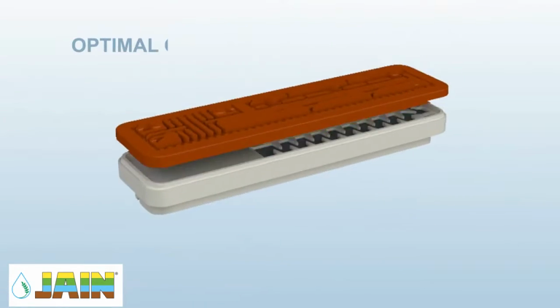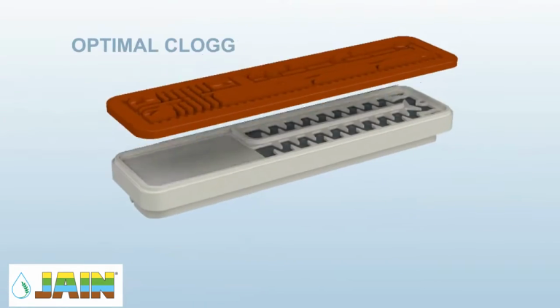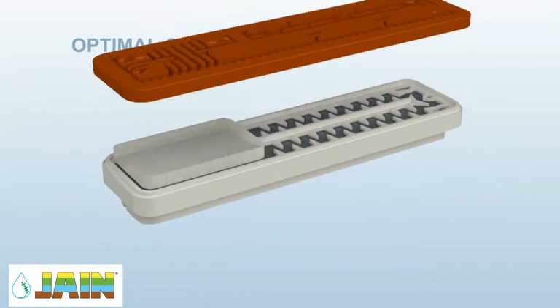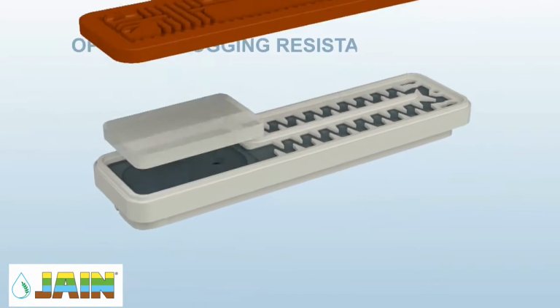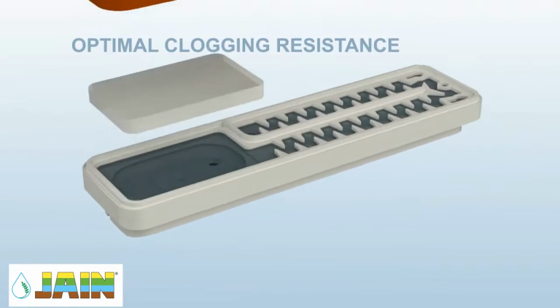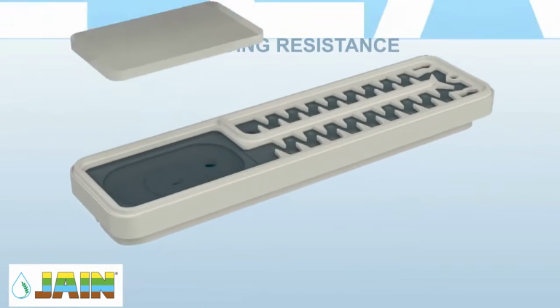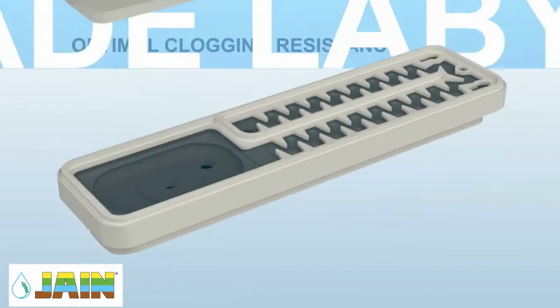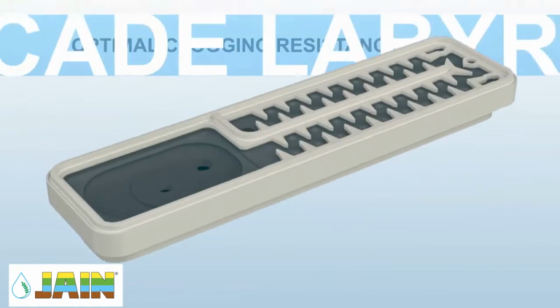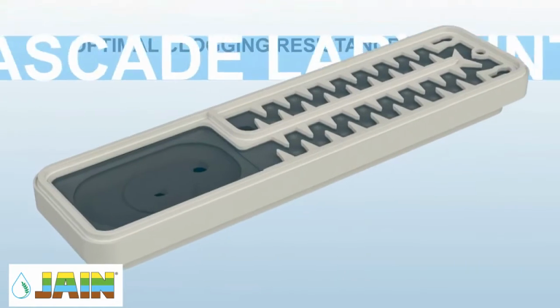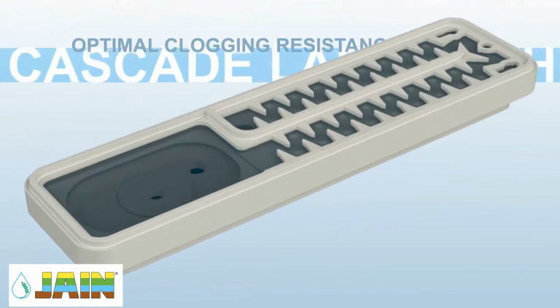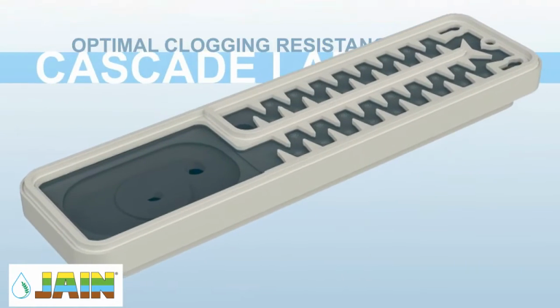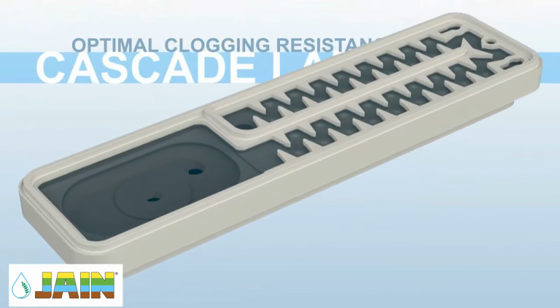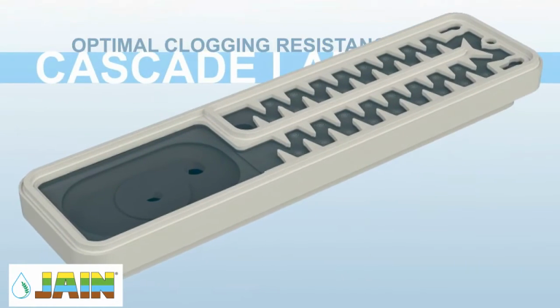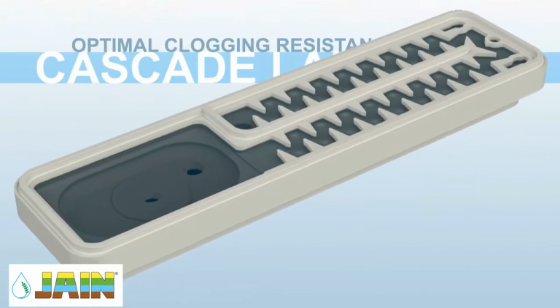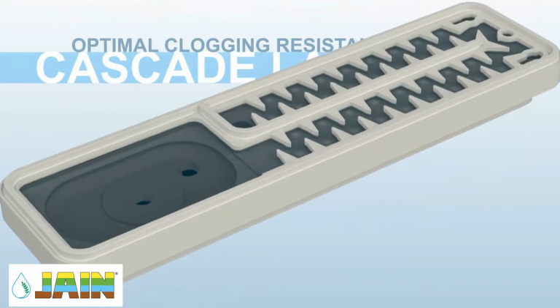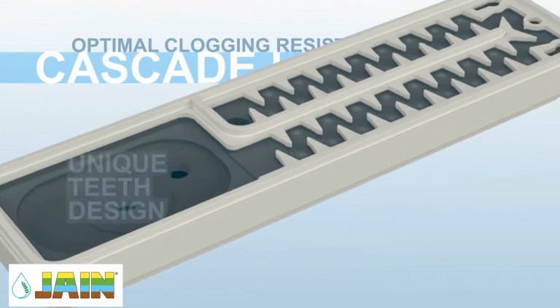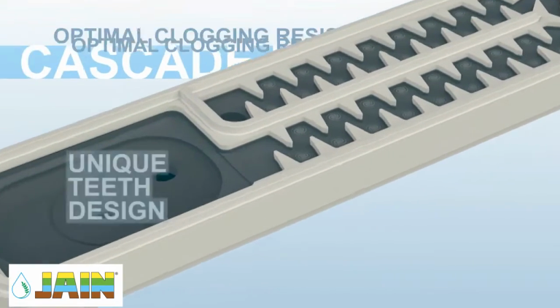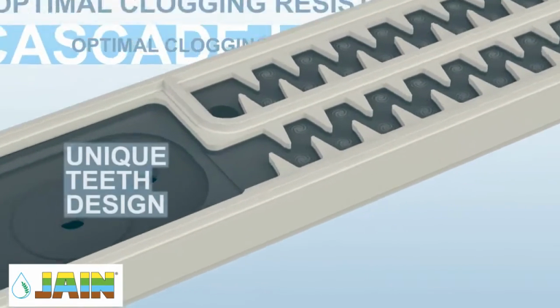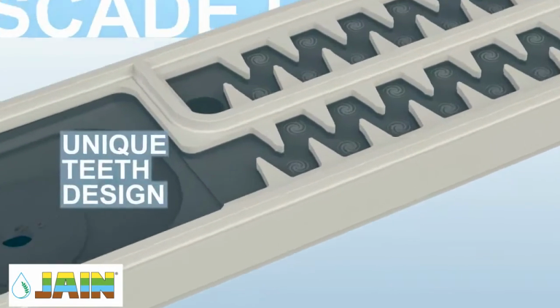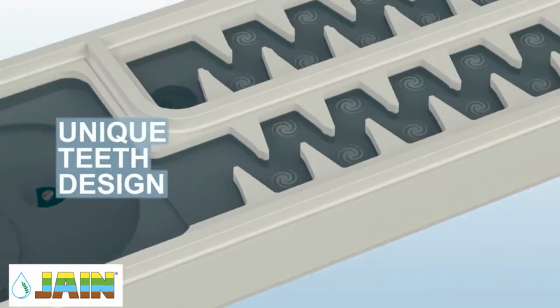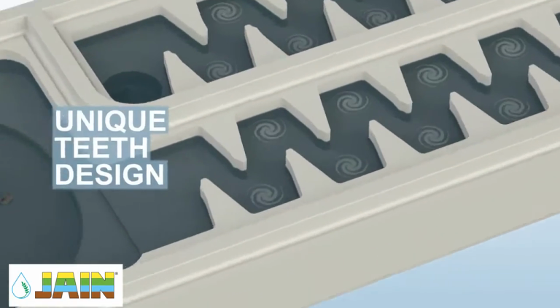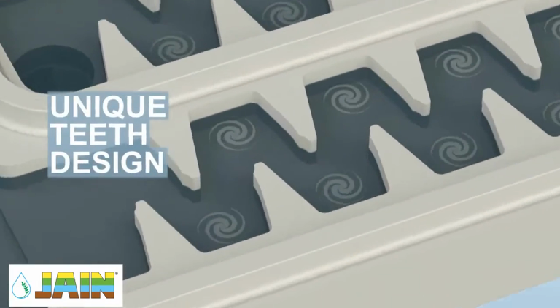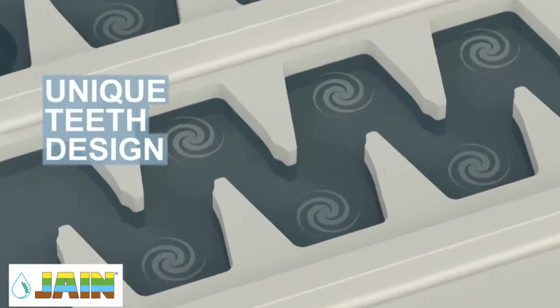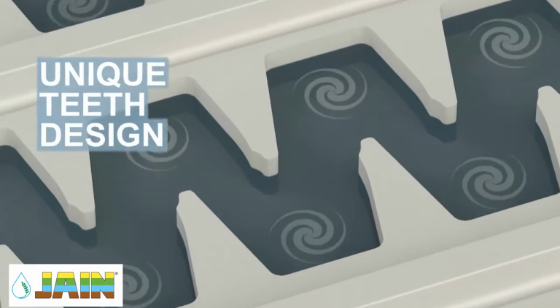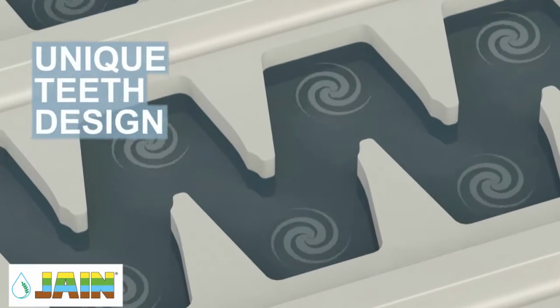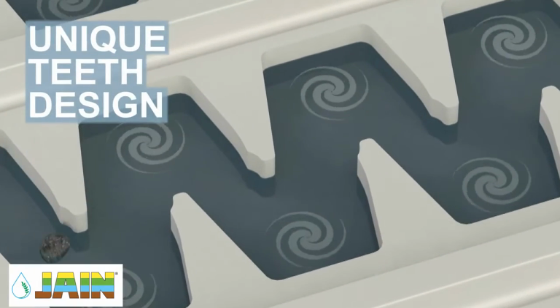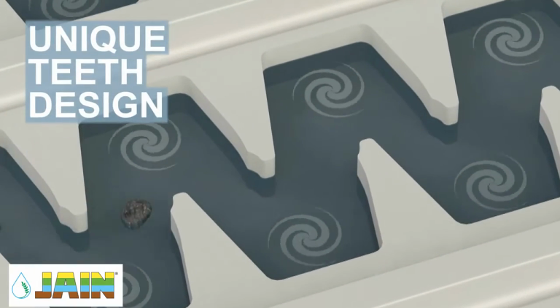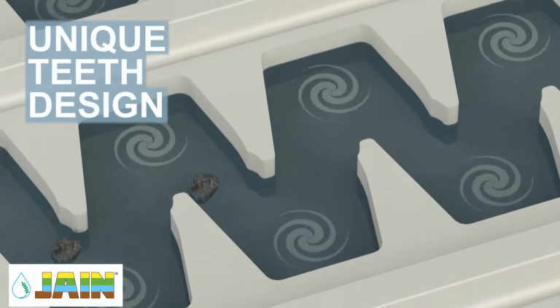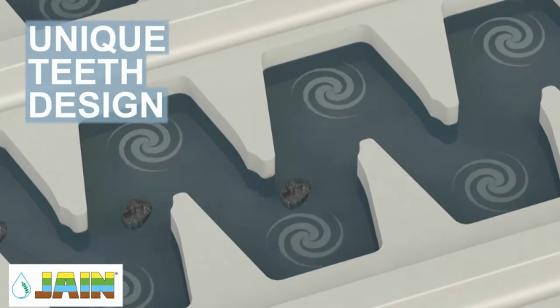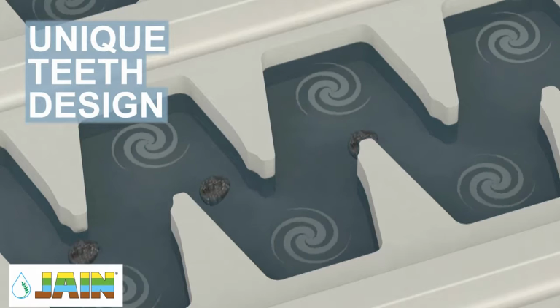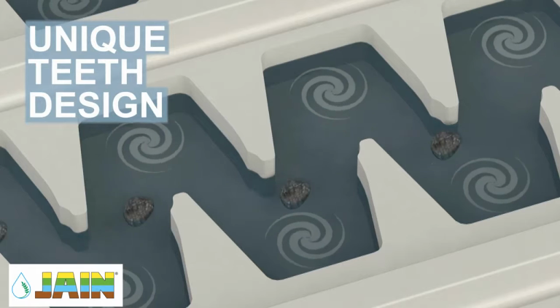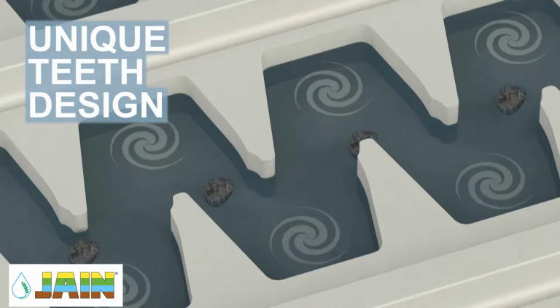The state-of-the-art Cascade Labyrinth, with its highly efficient self-cleaning effect, provides optimal clogging resistance.